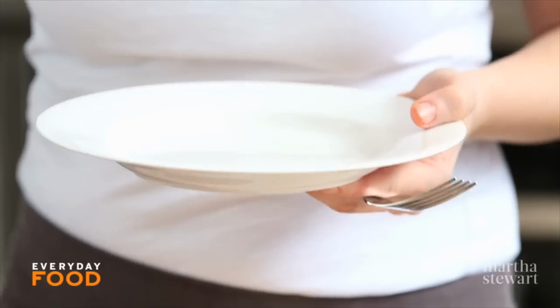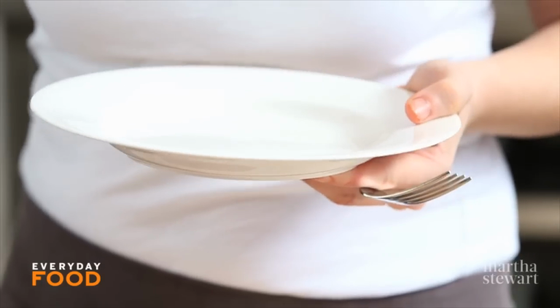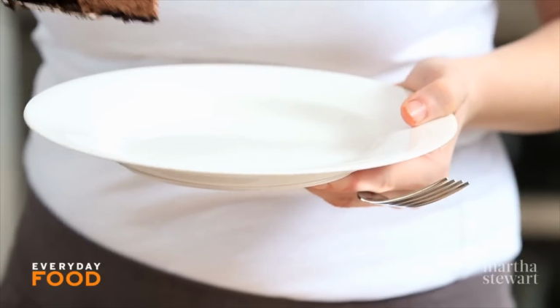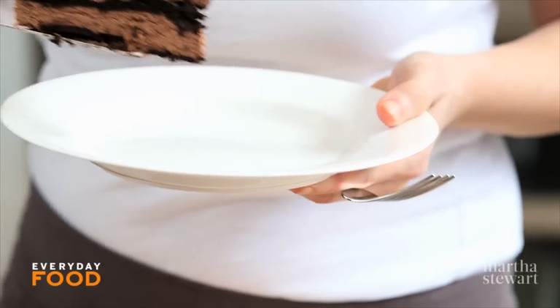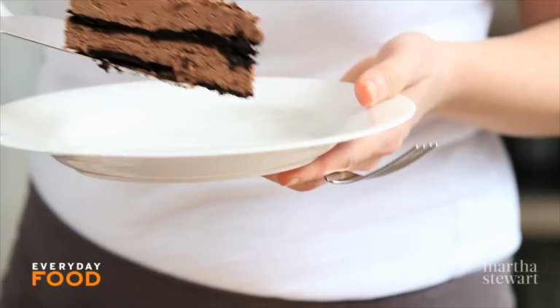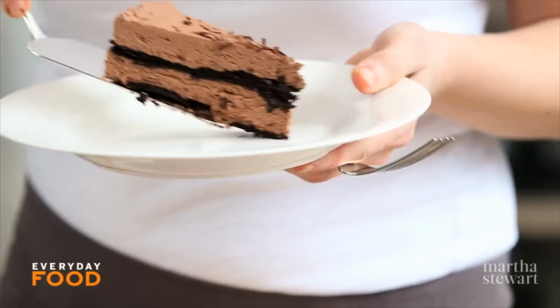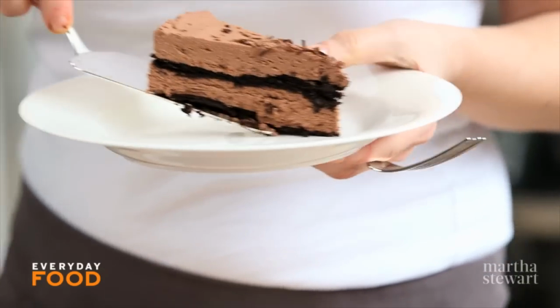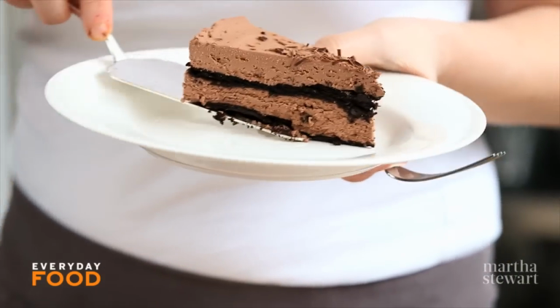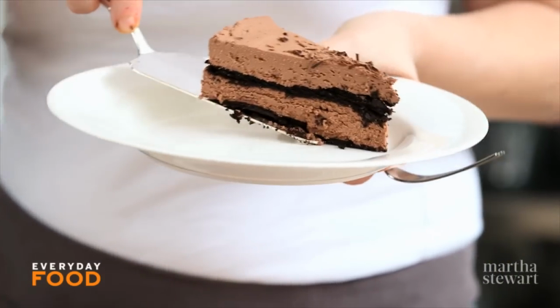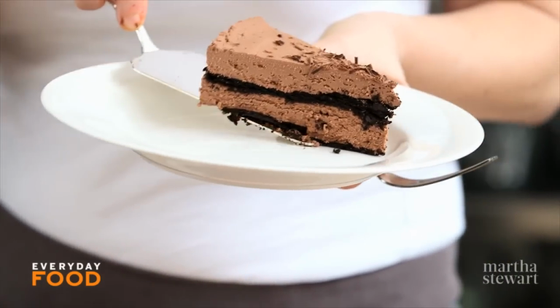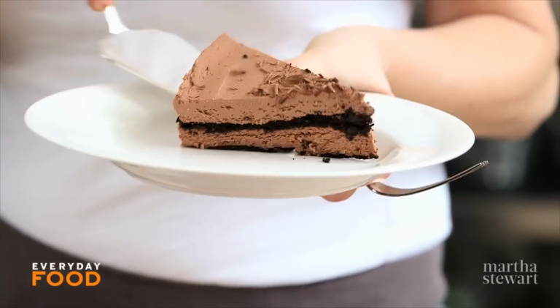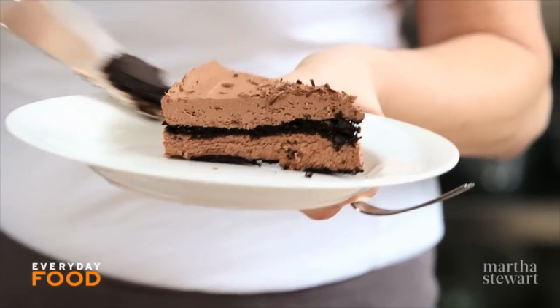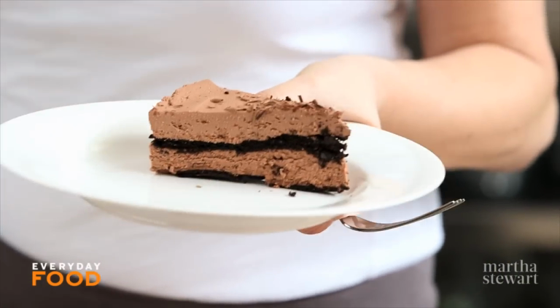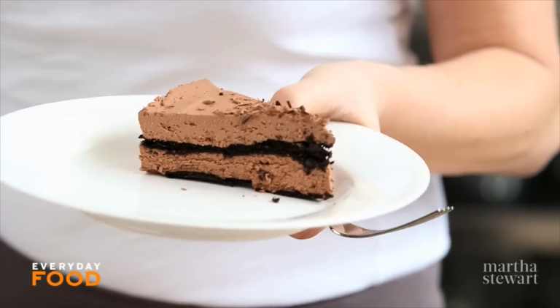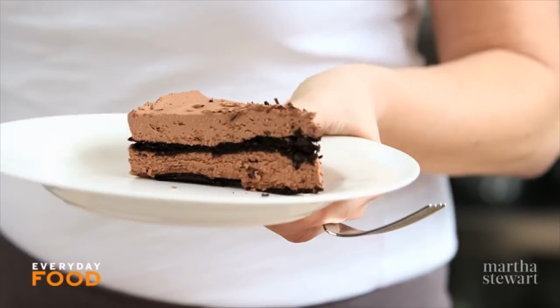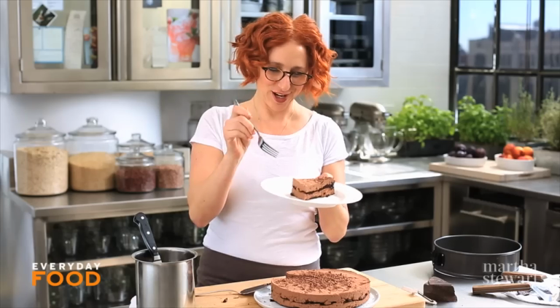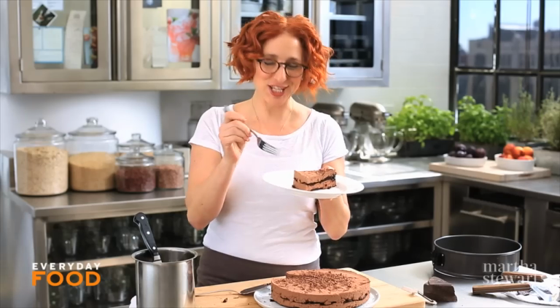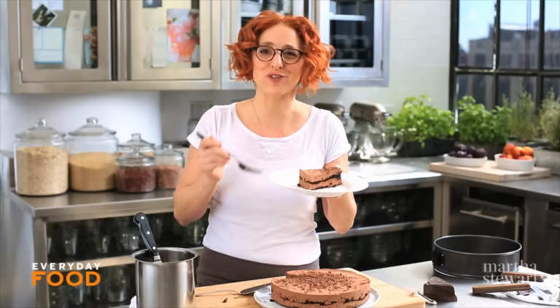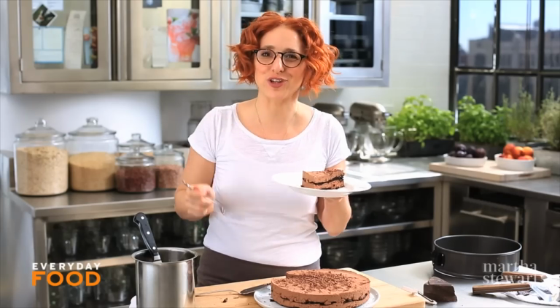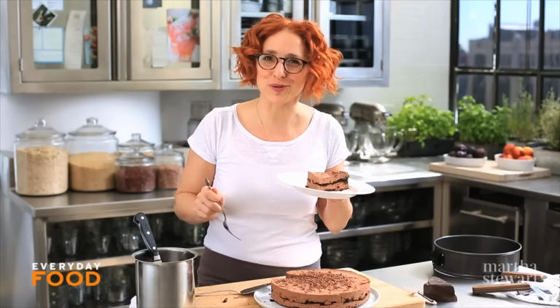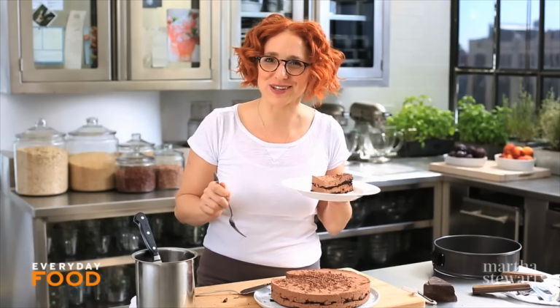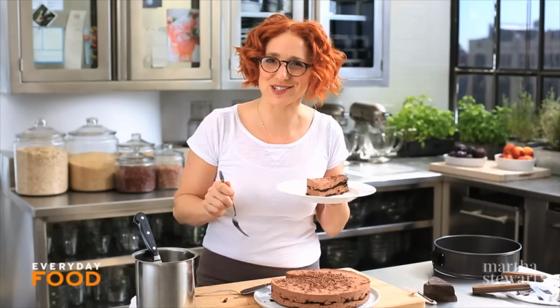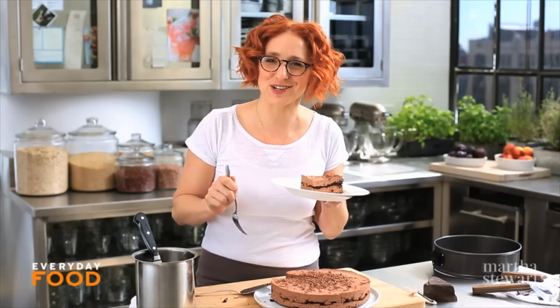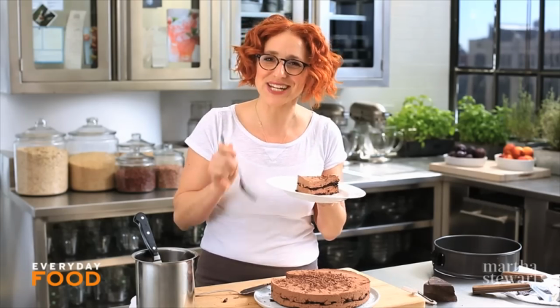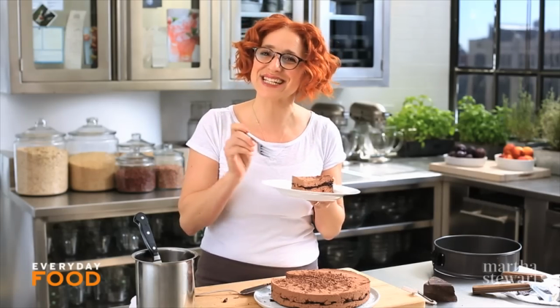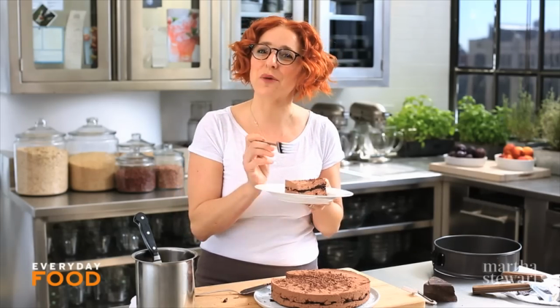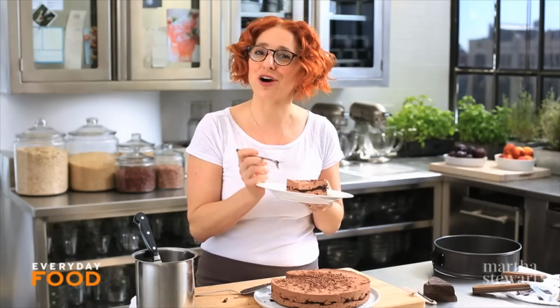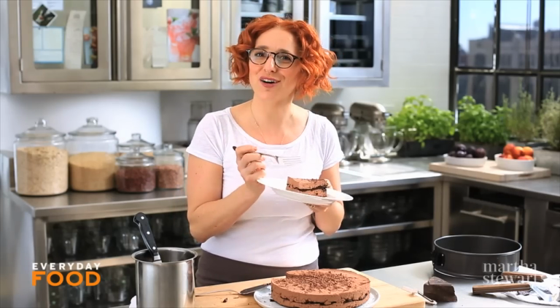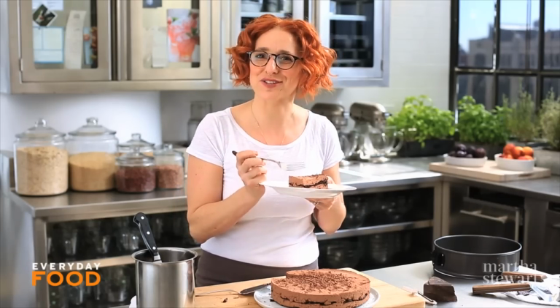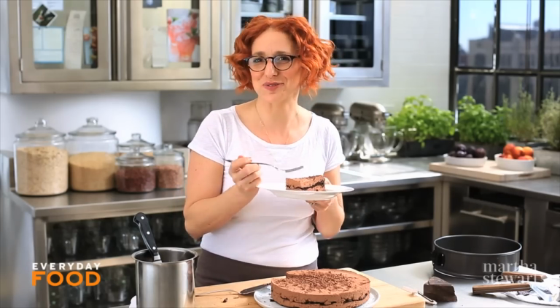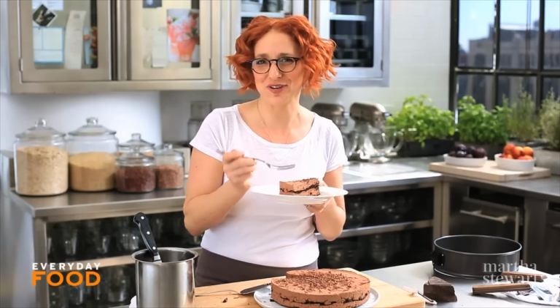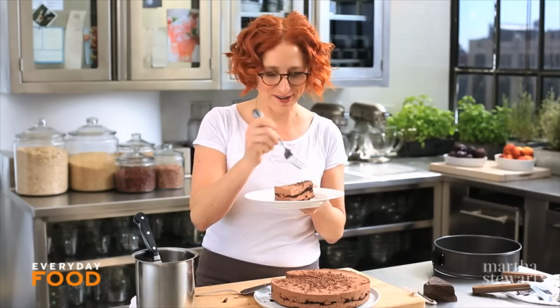Layered and beautiful and just for you. It's for you because it's so easy — we all get to enjoy it.